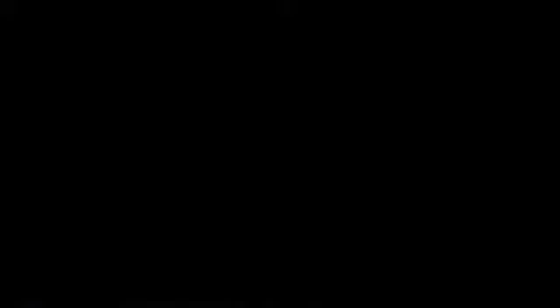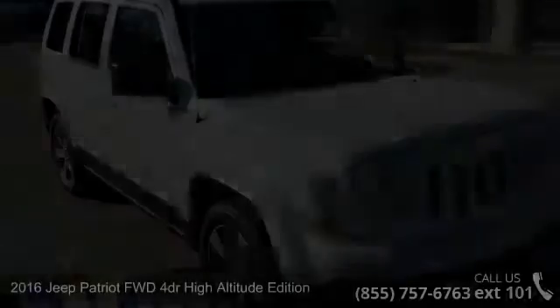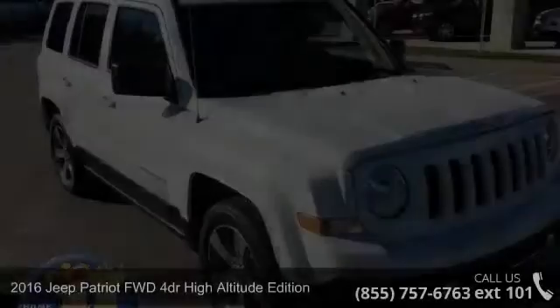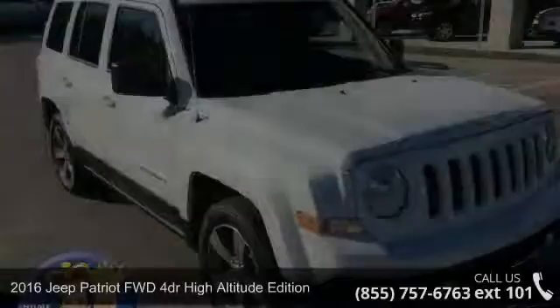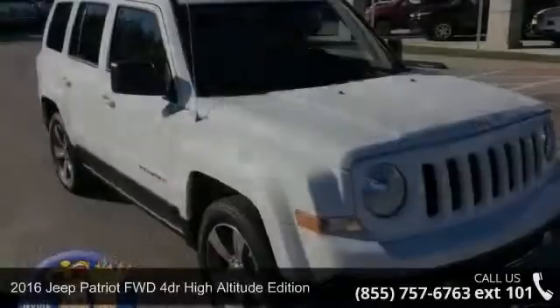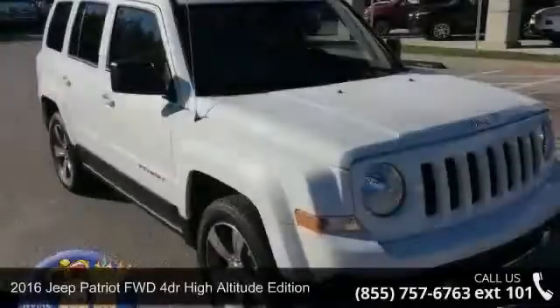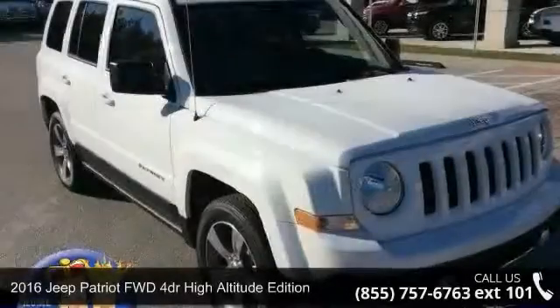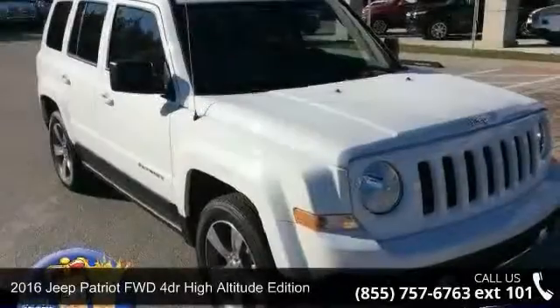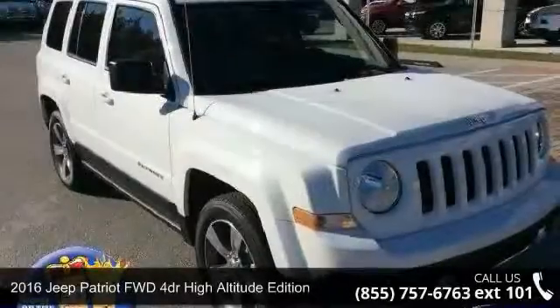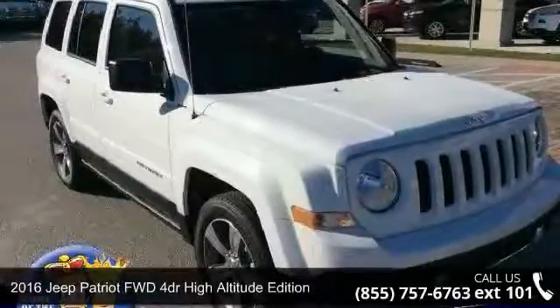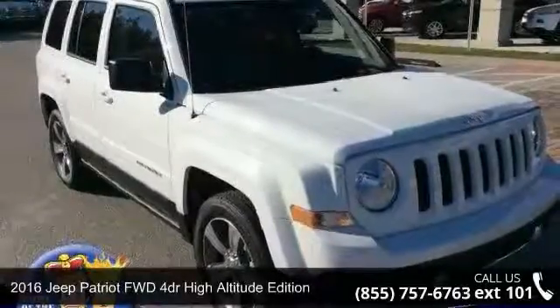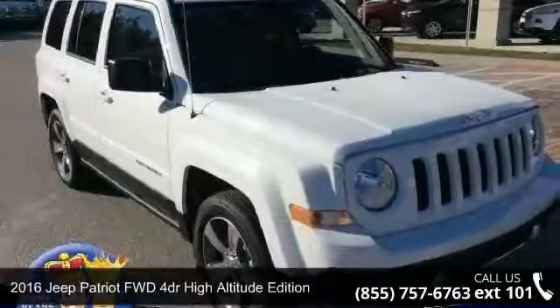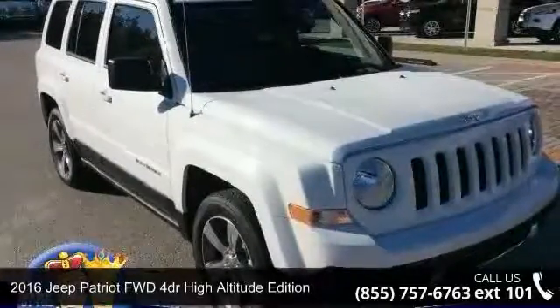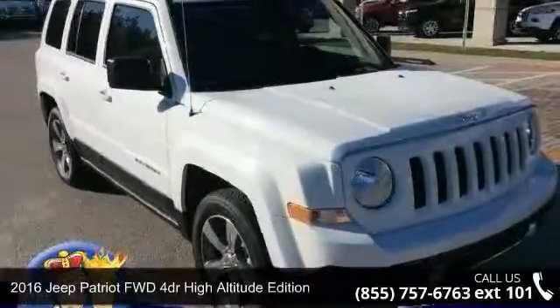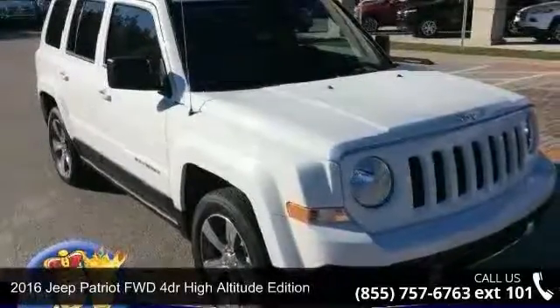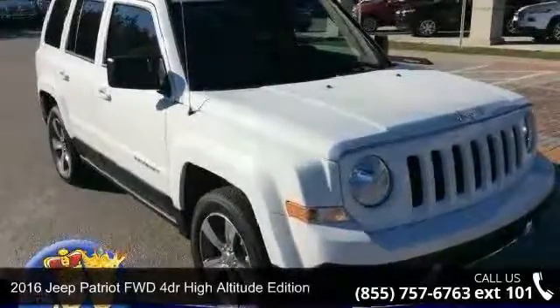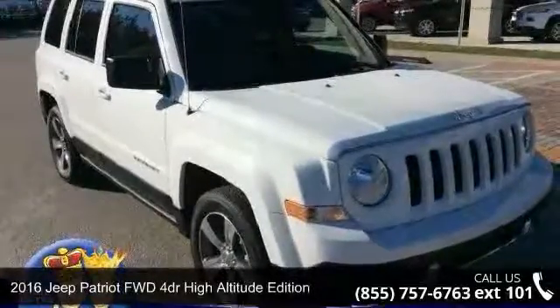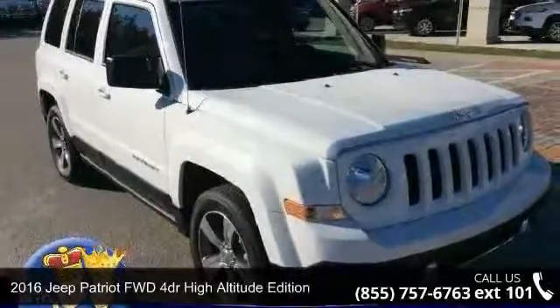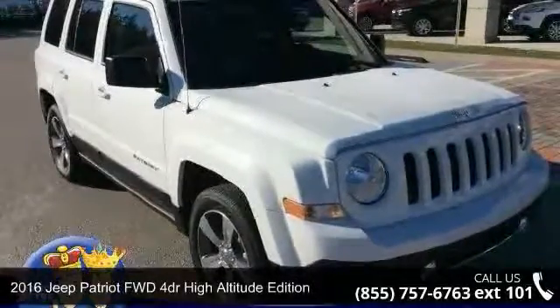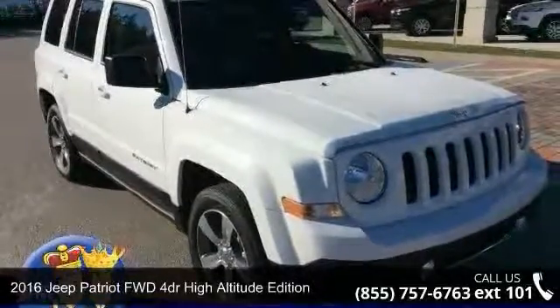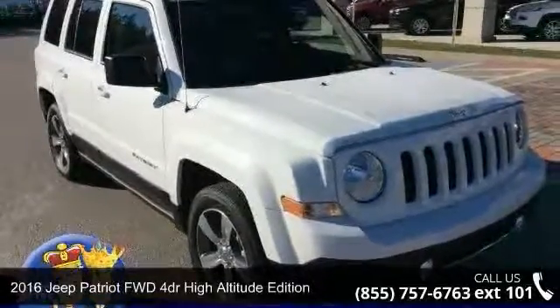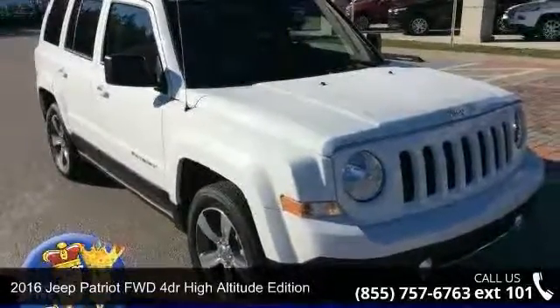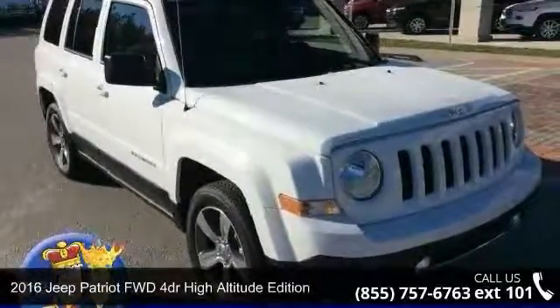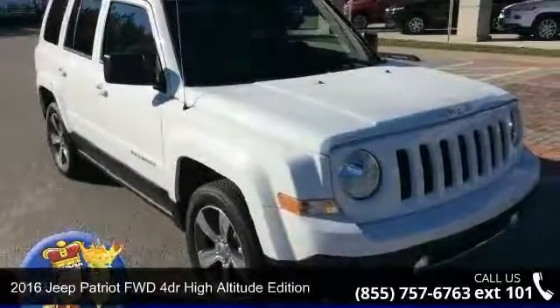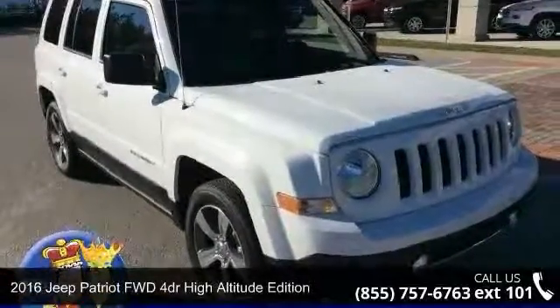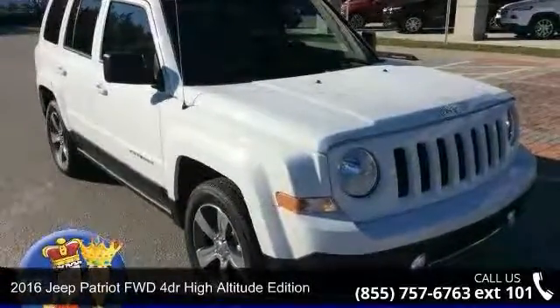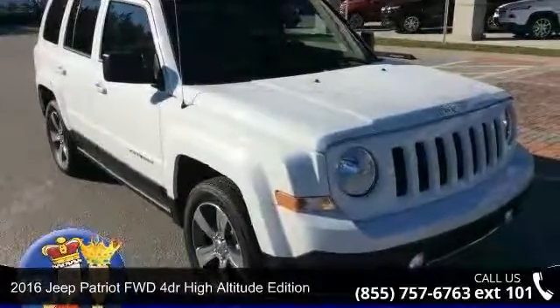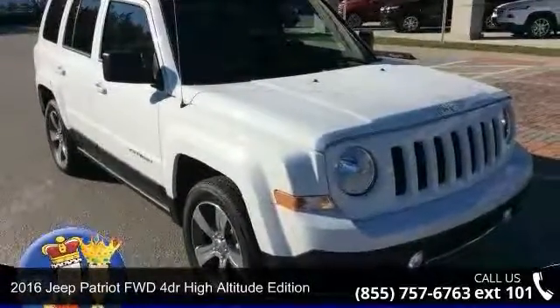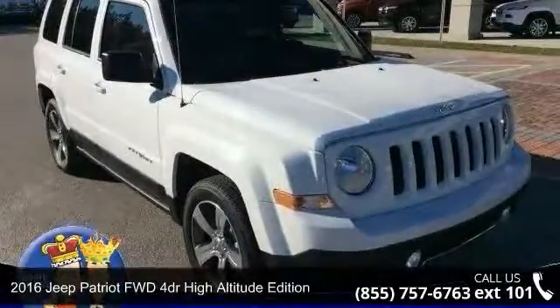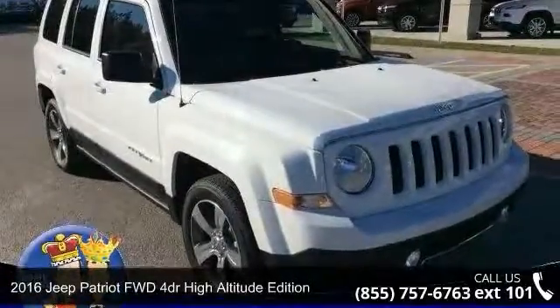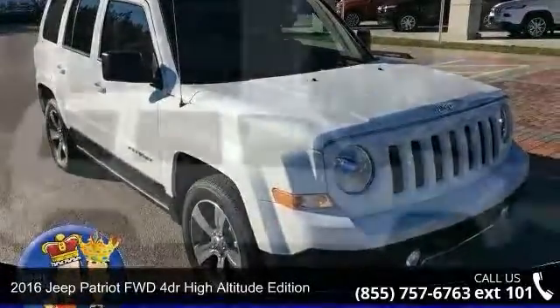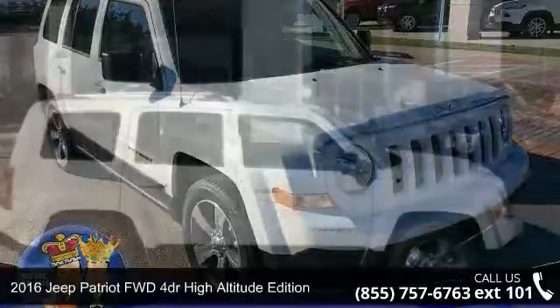Presenting the 2016 Jeep Patriot. This may be the set of wheels you've been looking for.